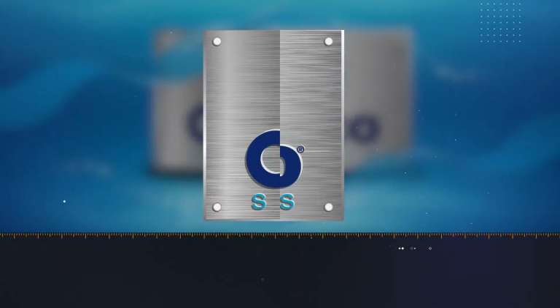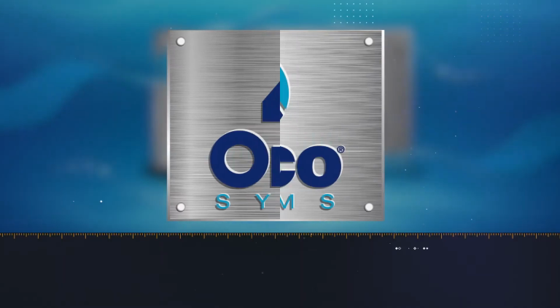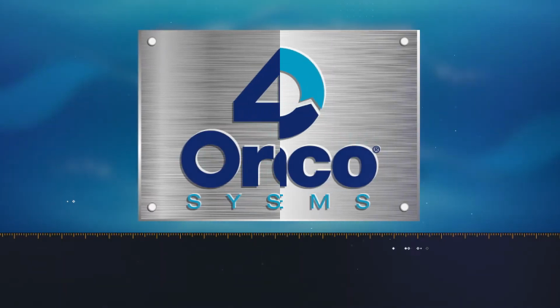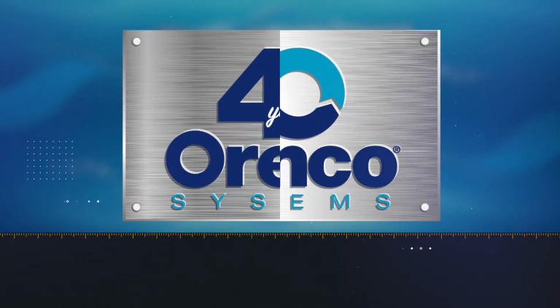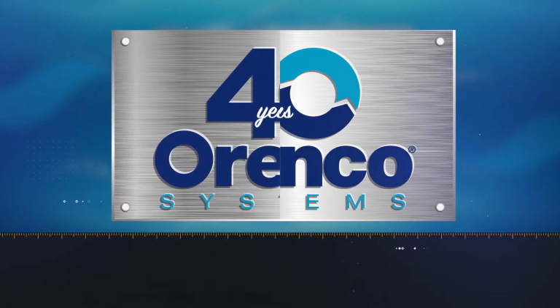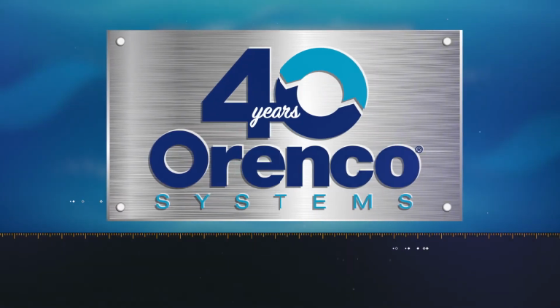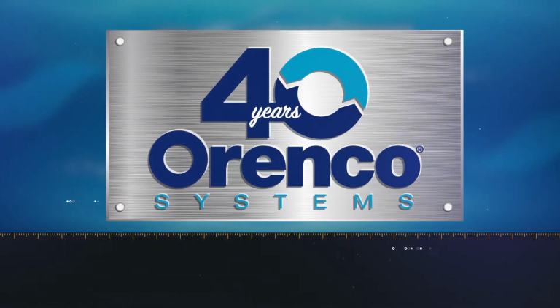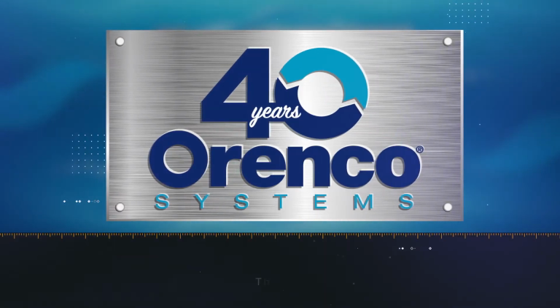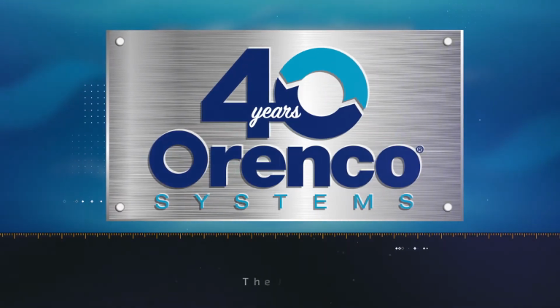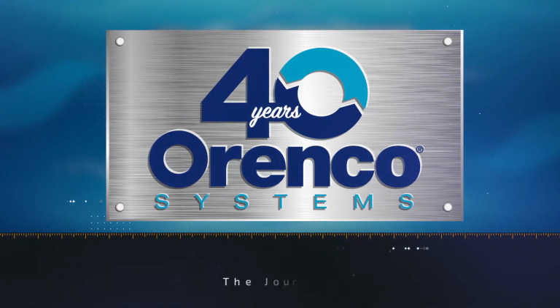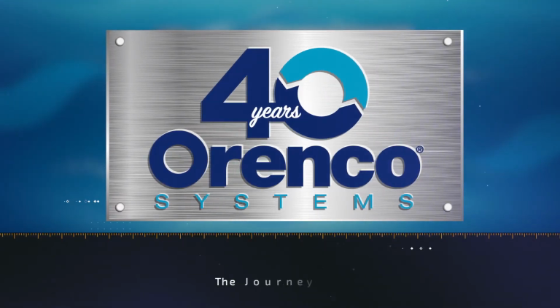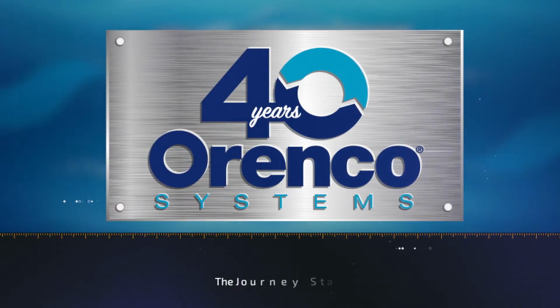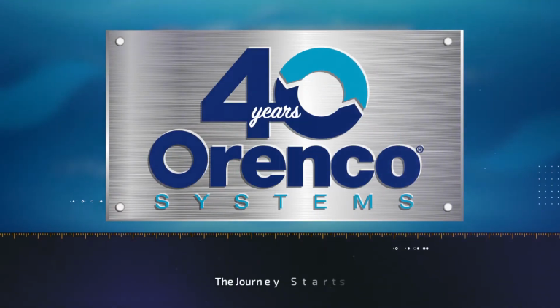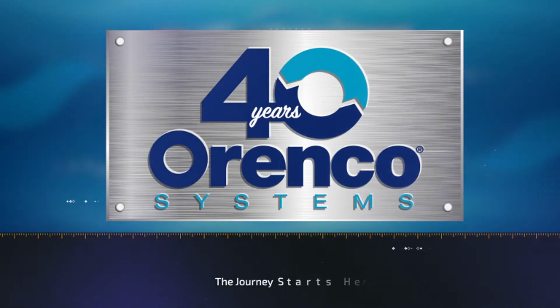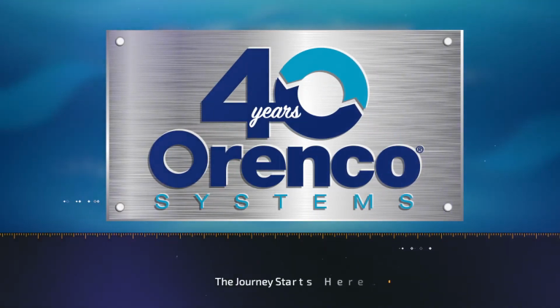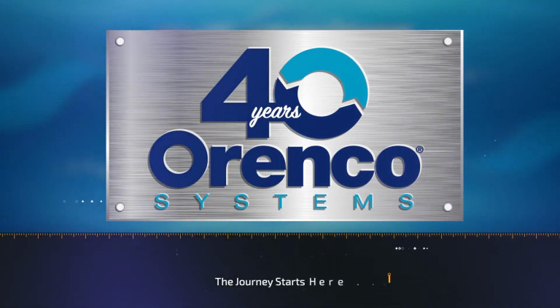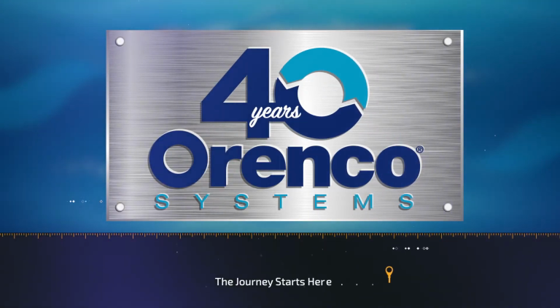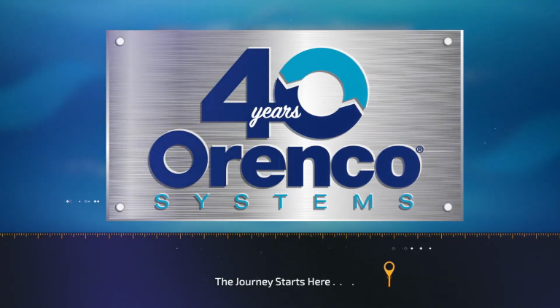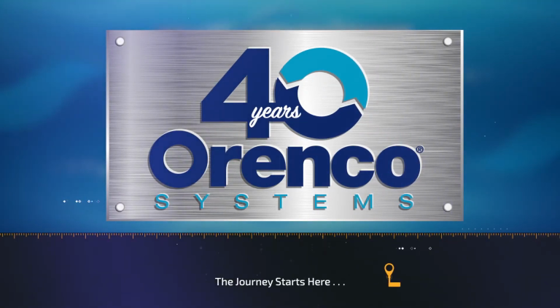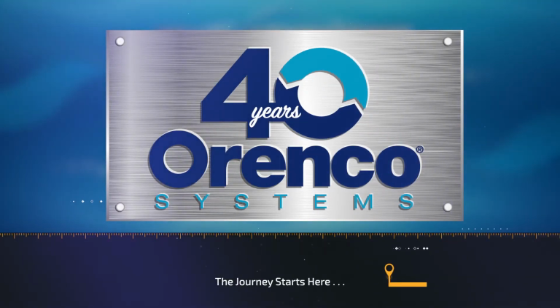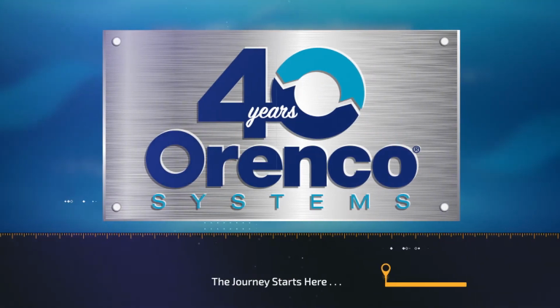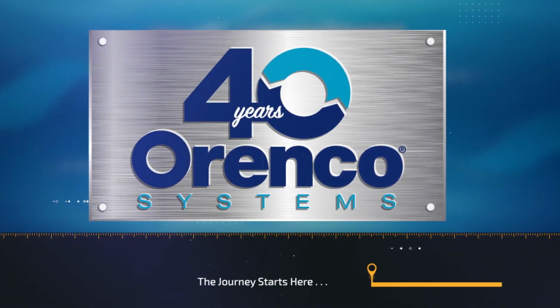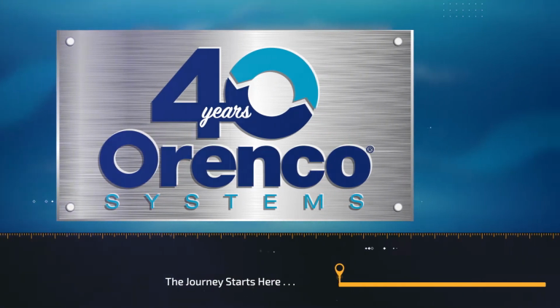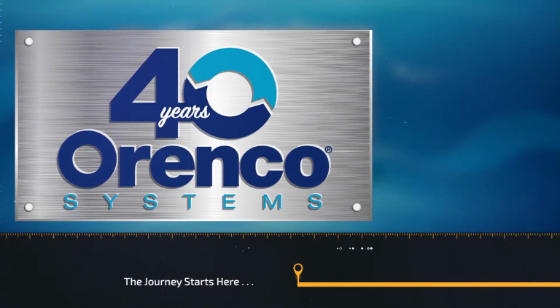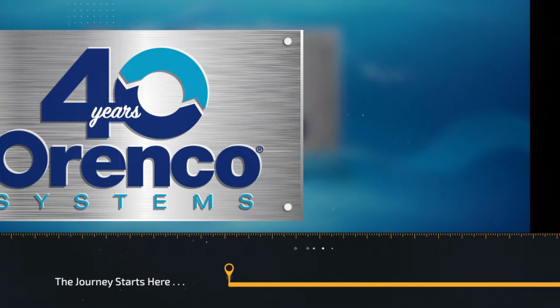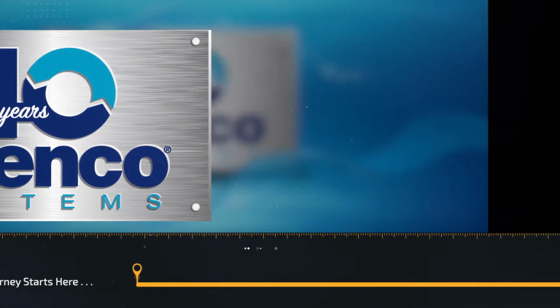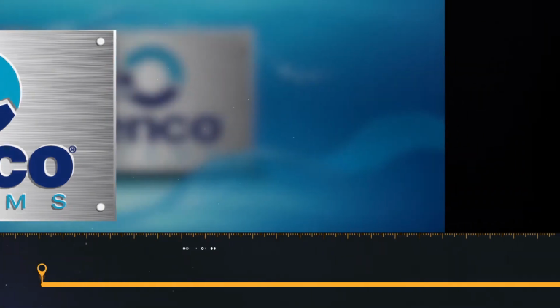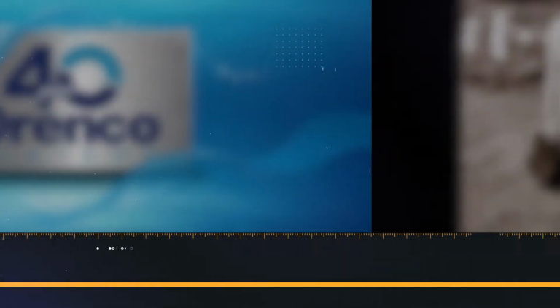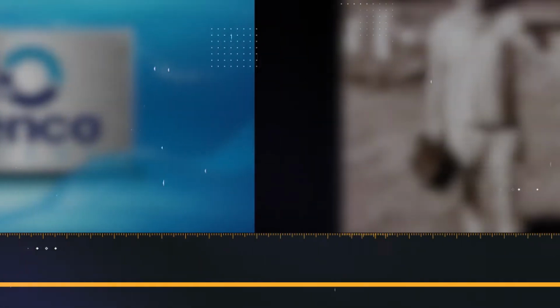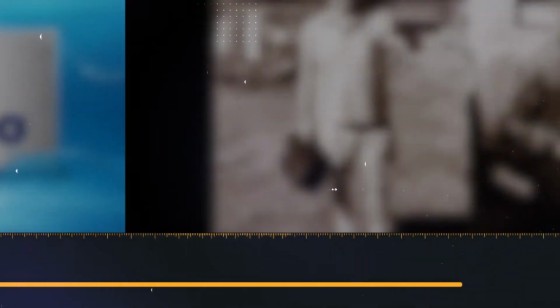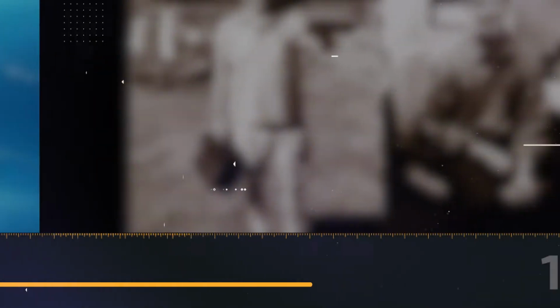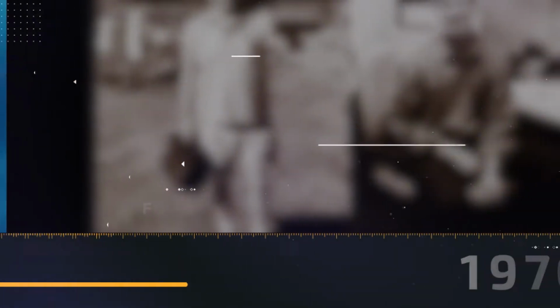Orenco Systems is celebrating 40 years in business. We'd love to share some of the highlights of our story.